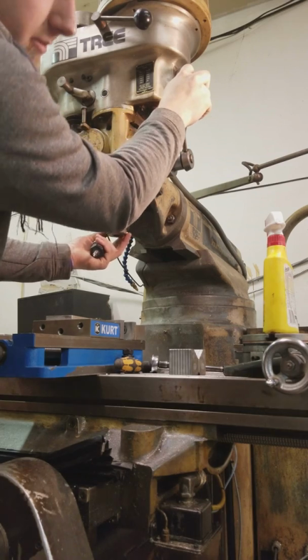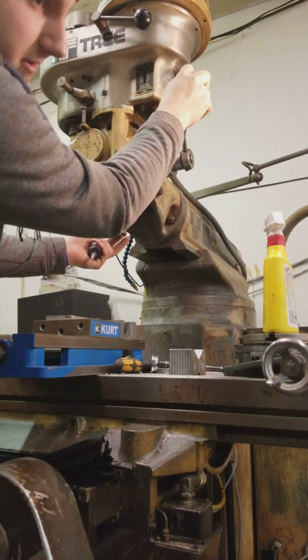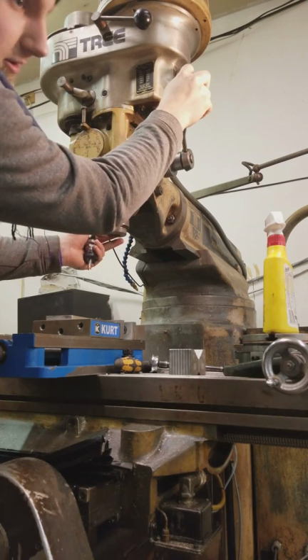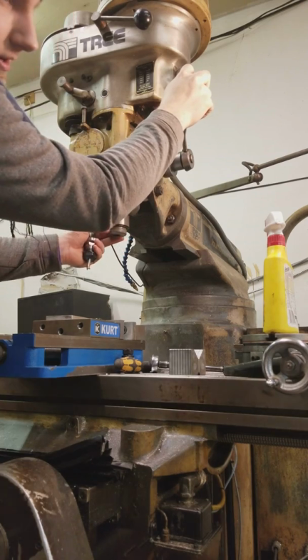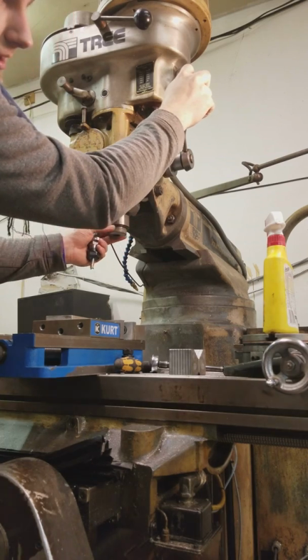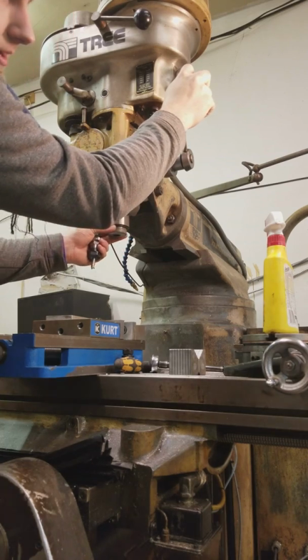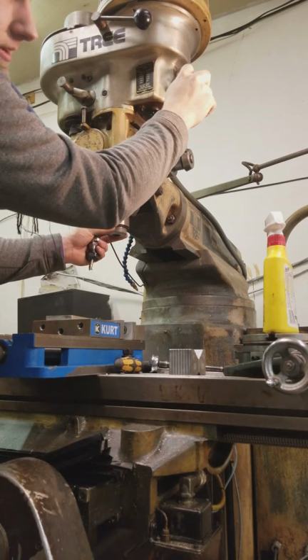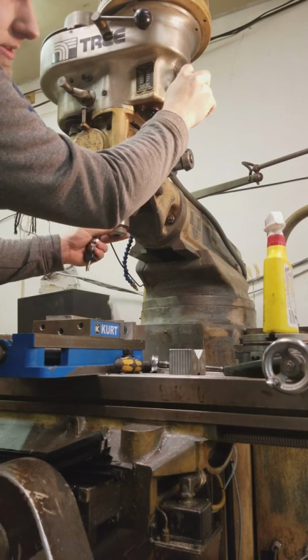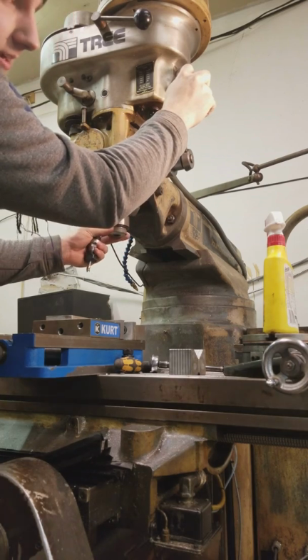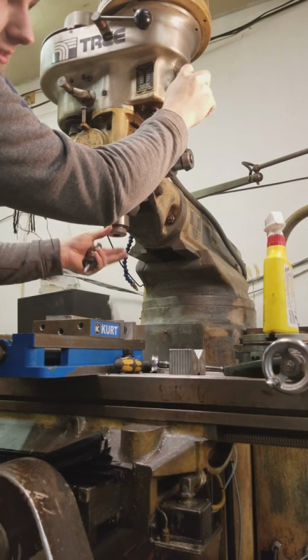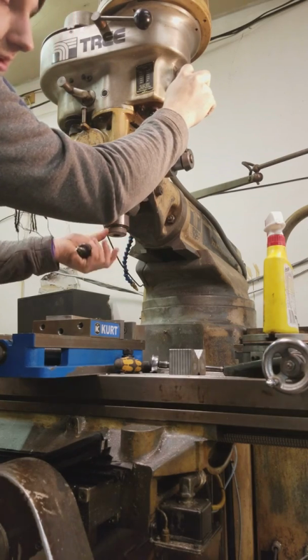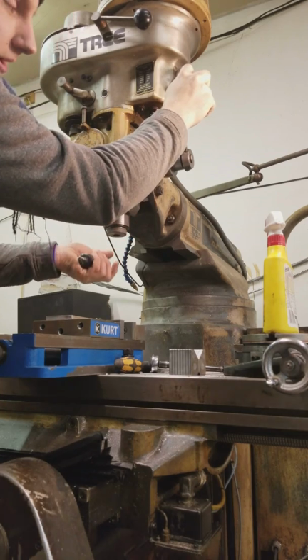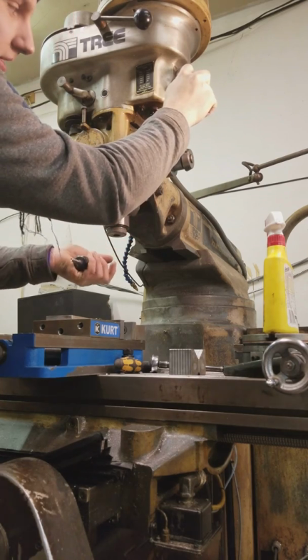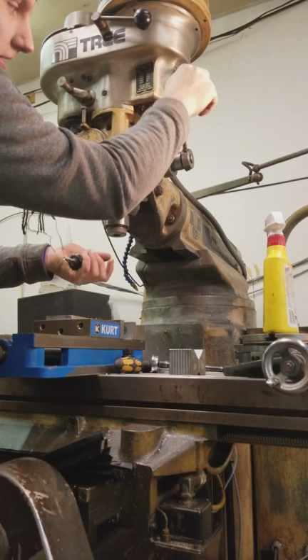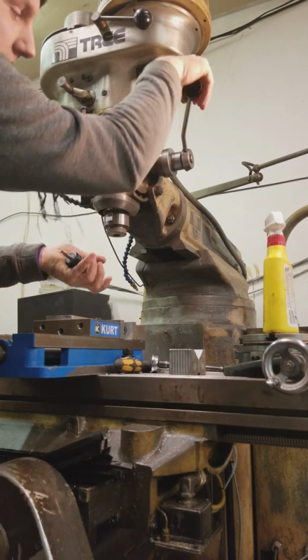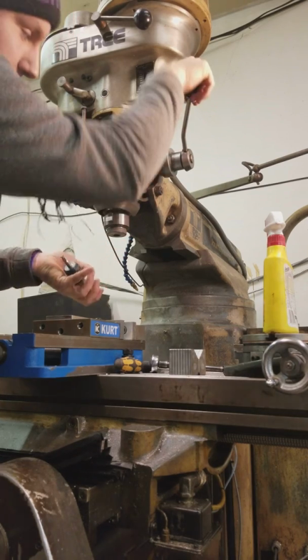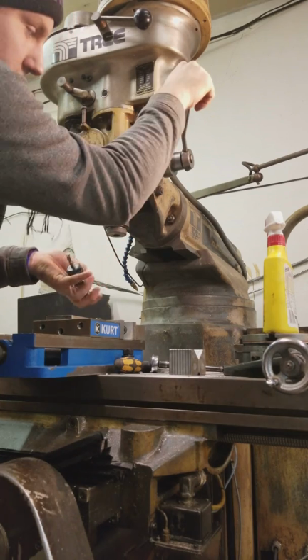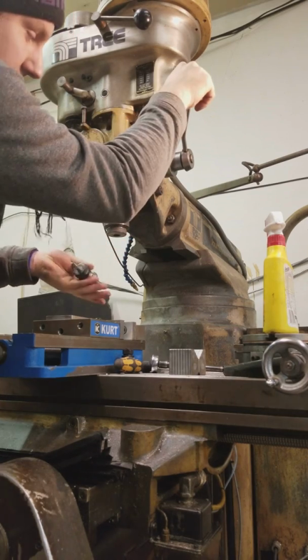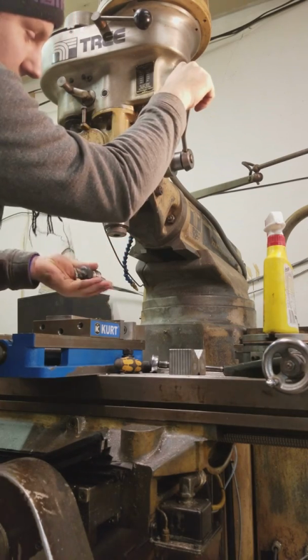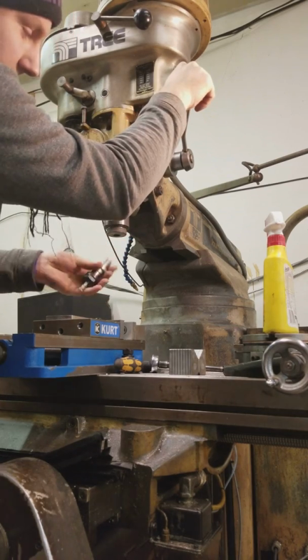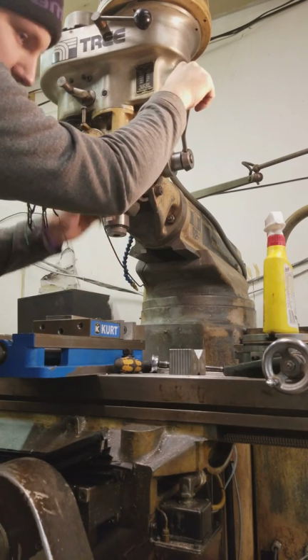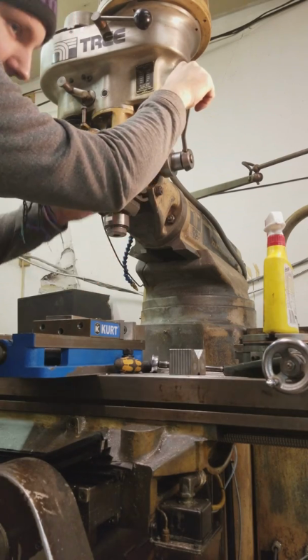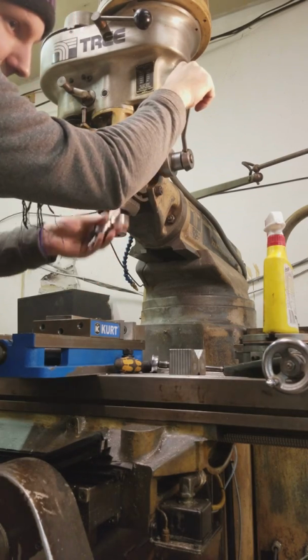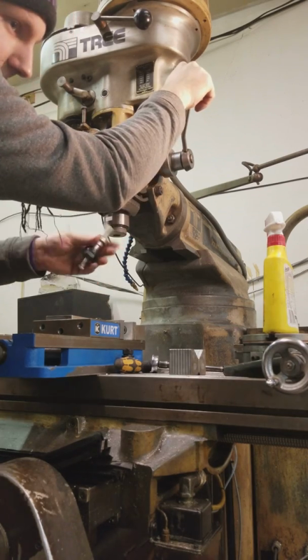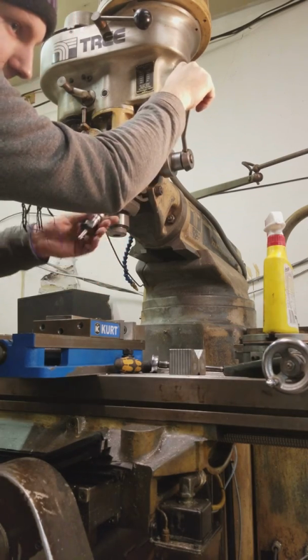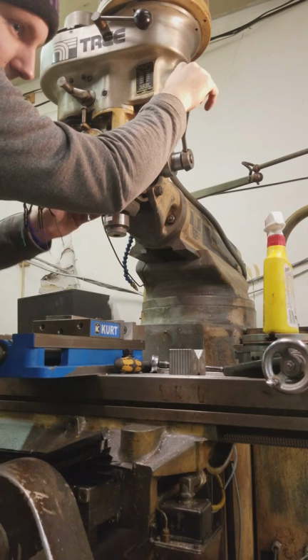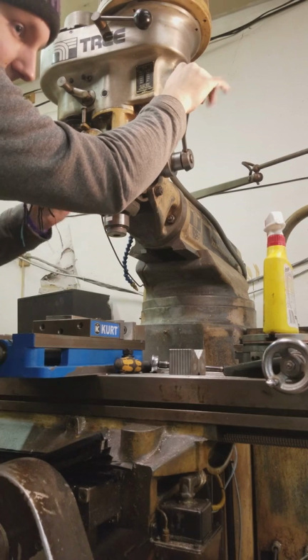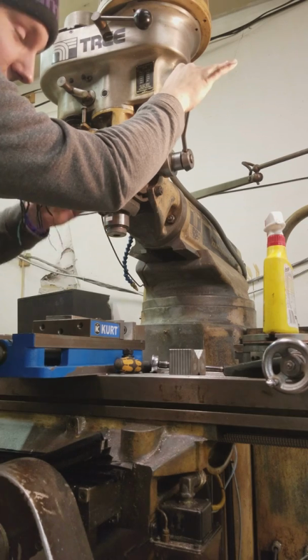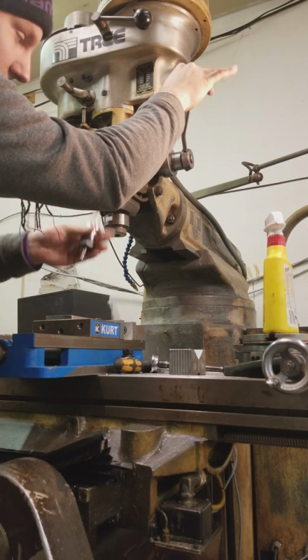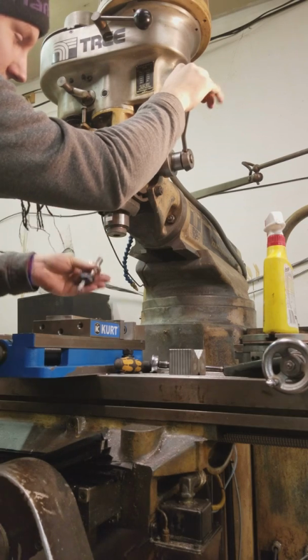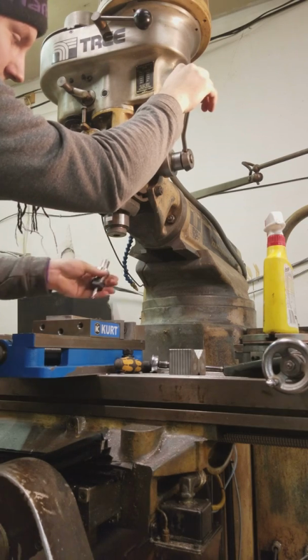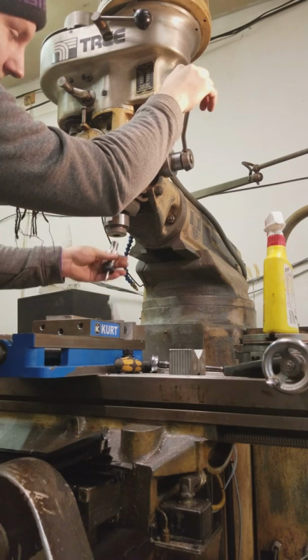When you're tightening the collet, you need to be pulling down. It's kind of a two-handed affair.